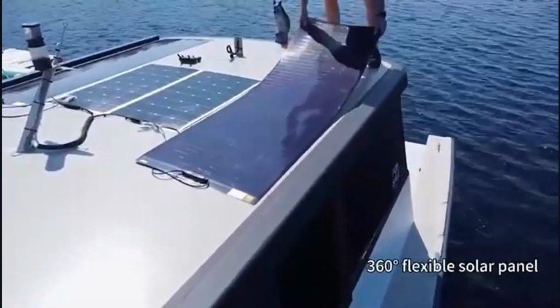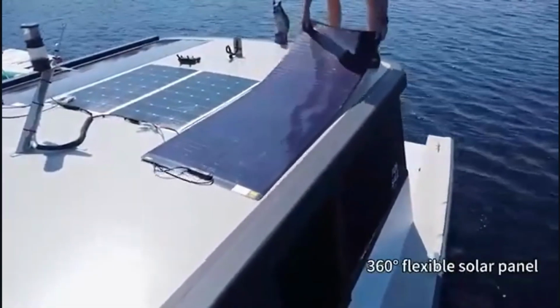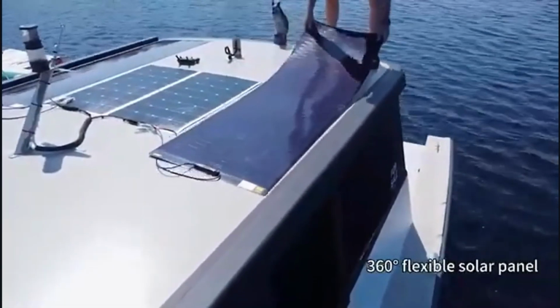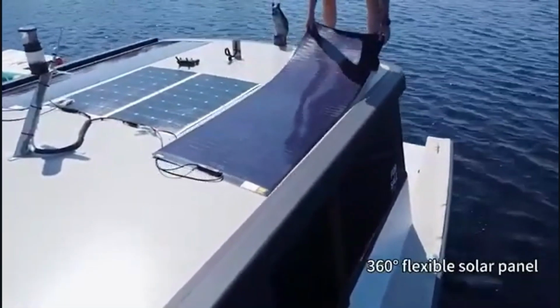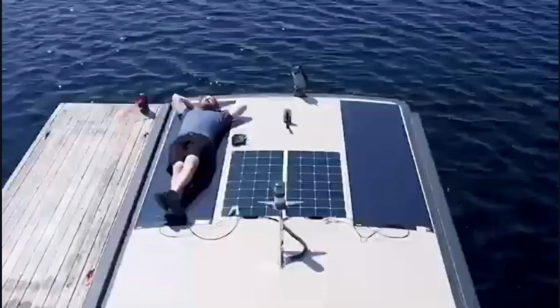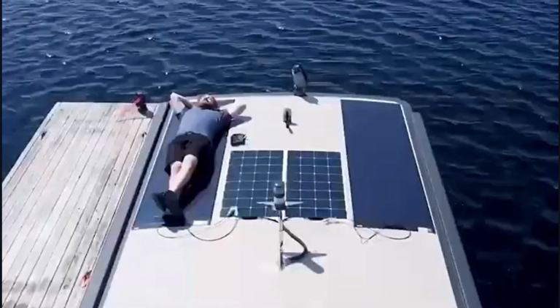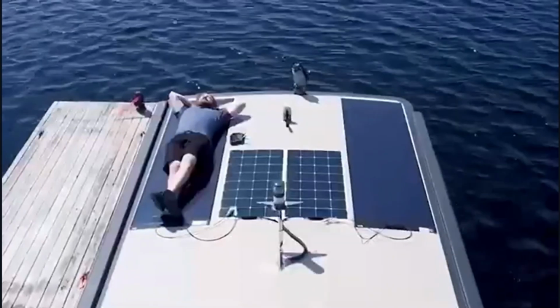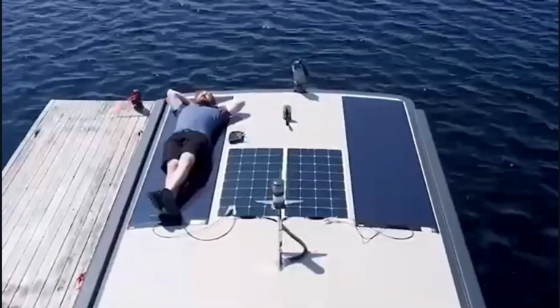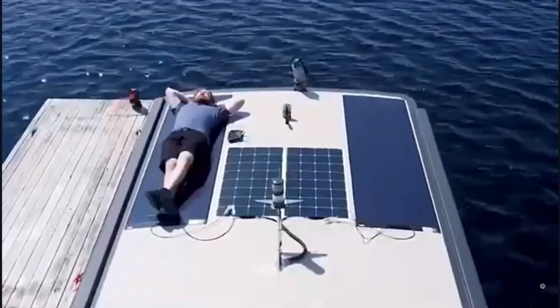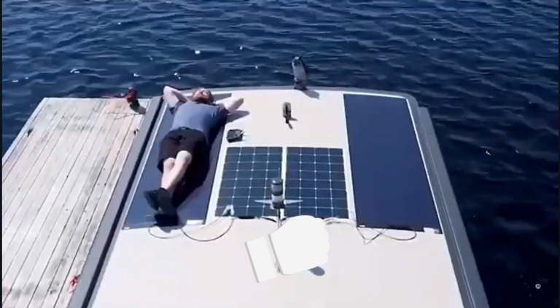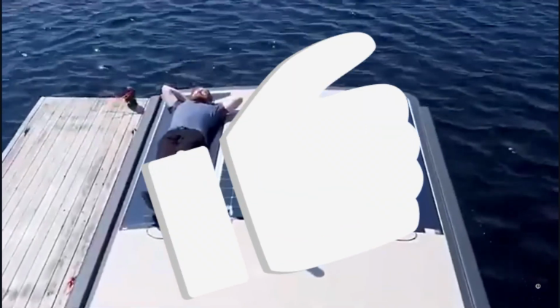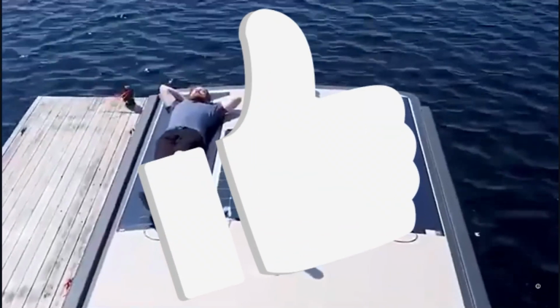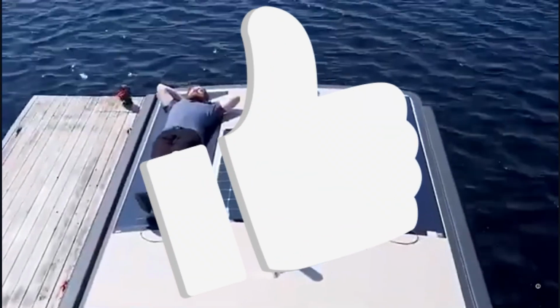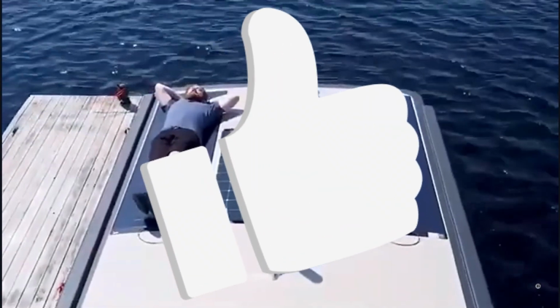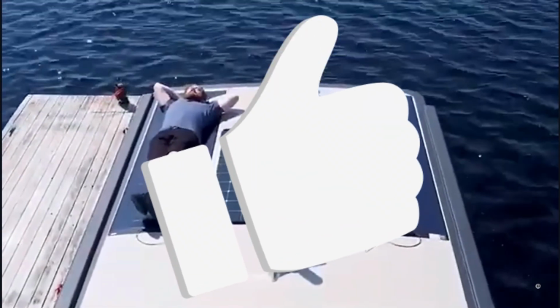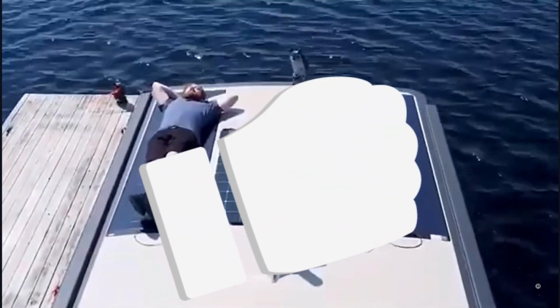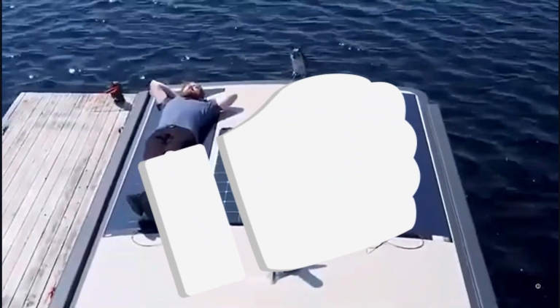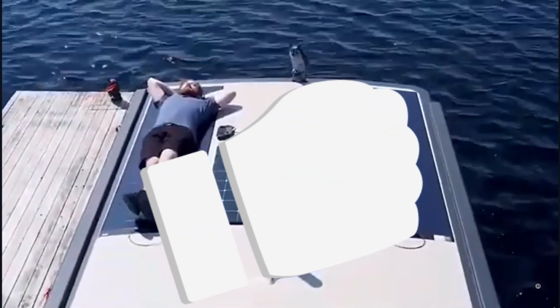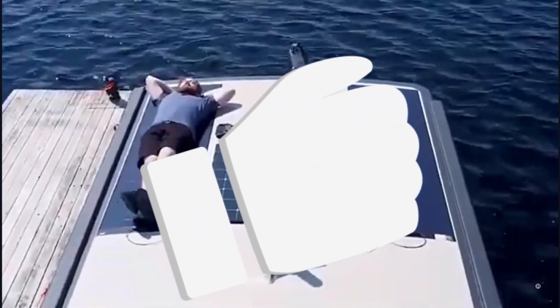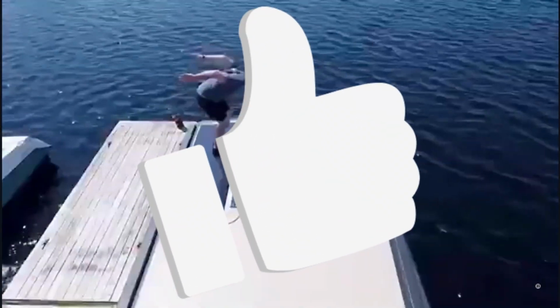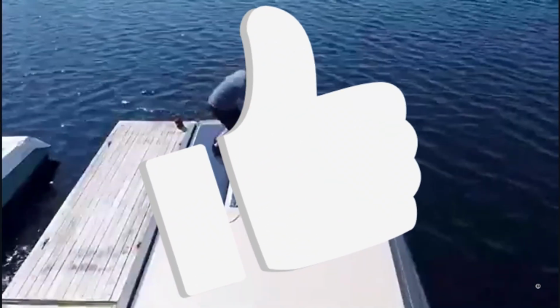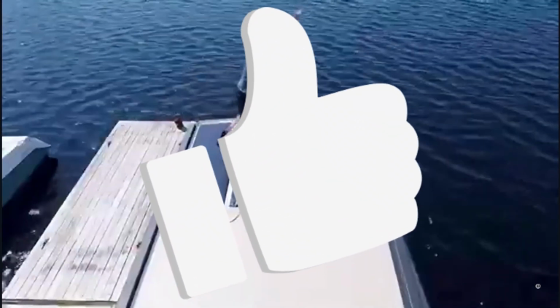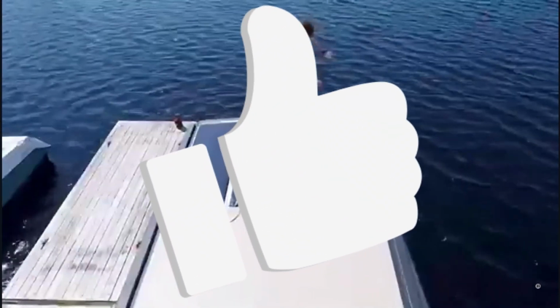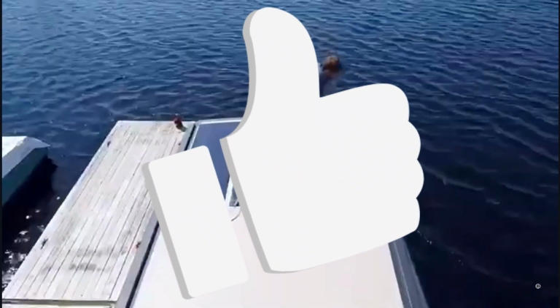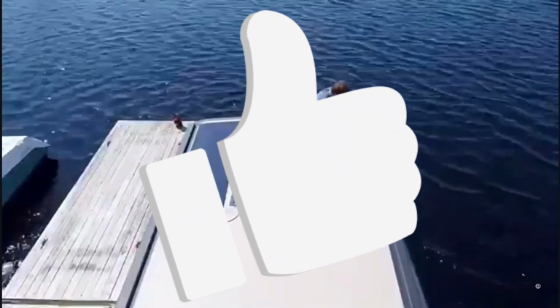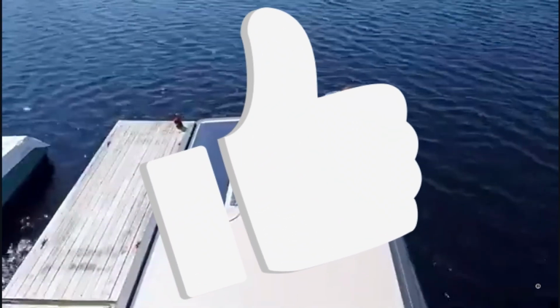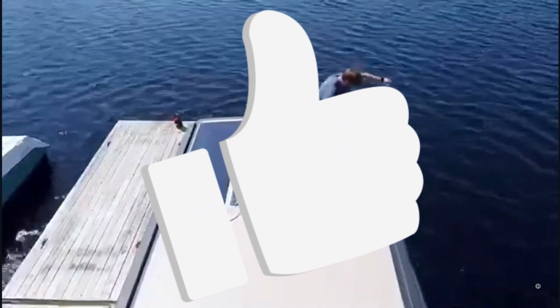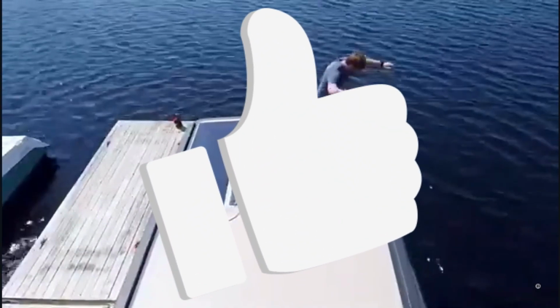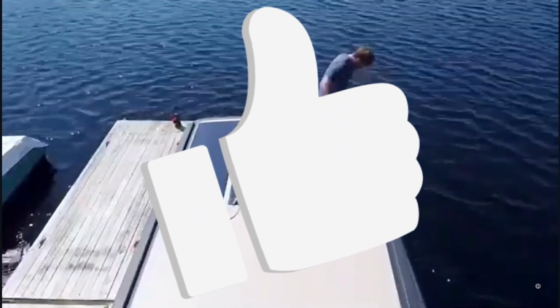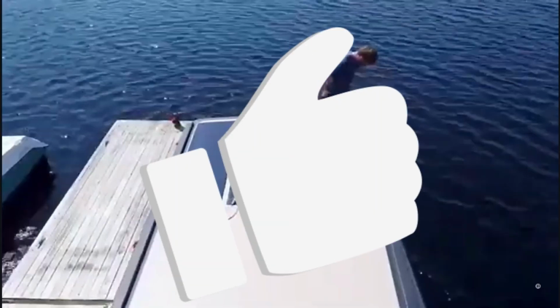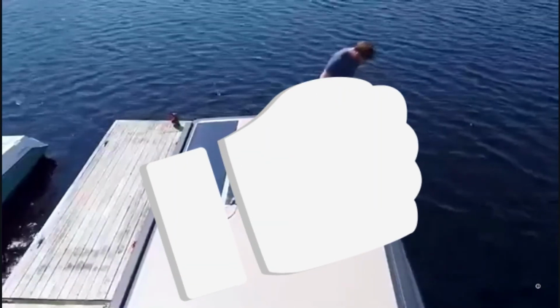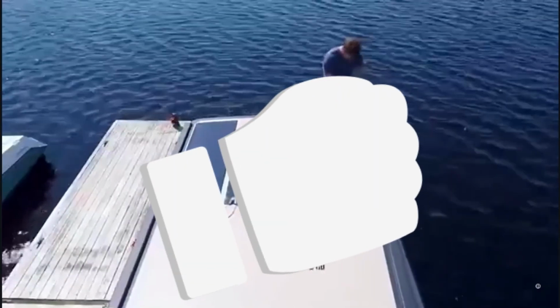With this, the video is concluded. If you found it of value, then please do give it a thumbs up. Thank you for your attention.